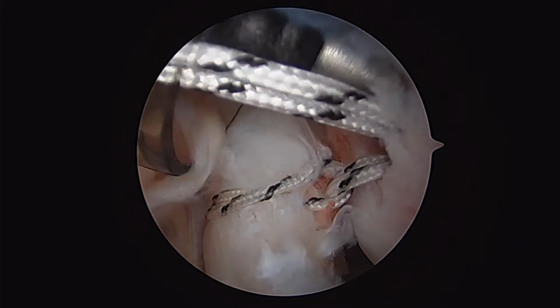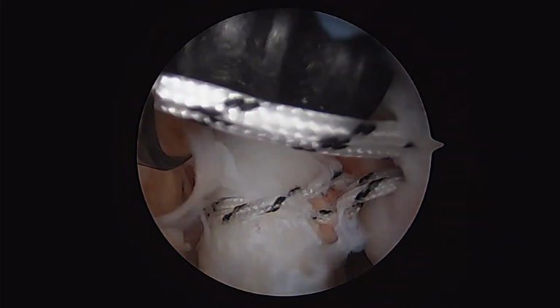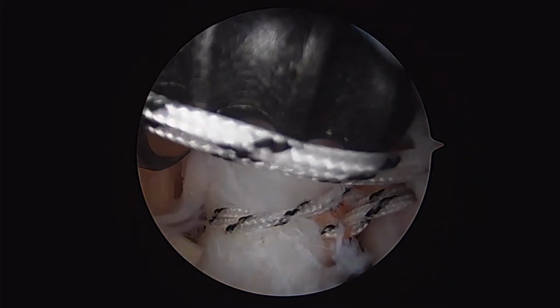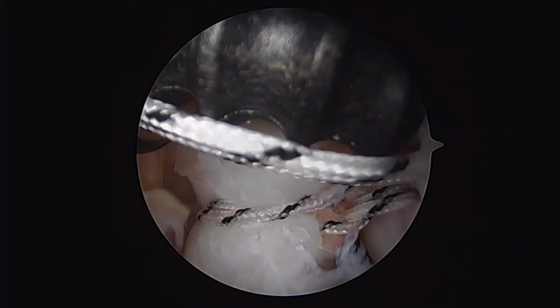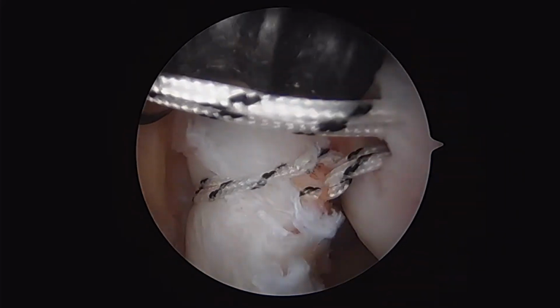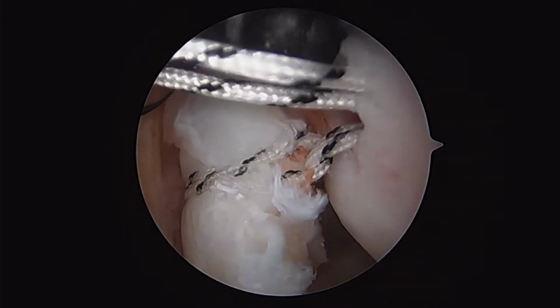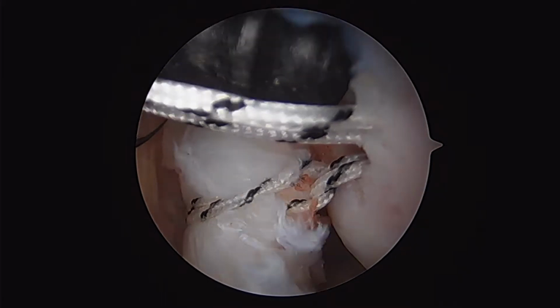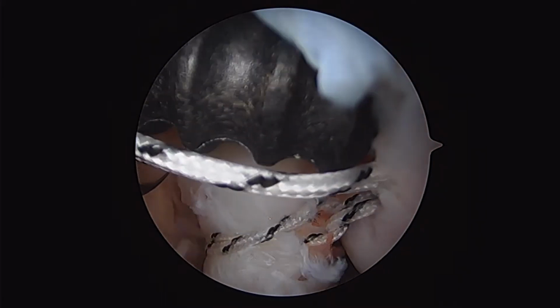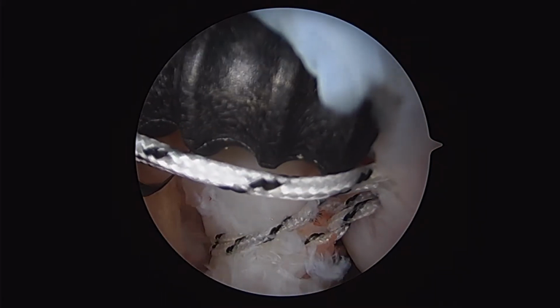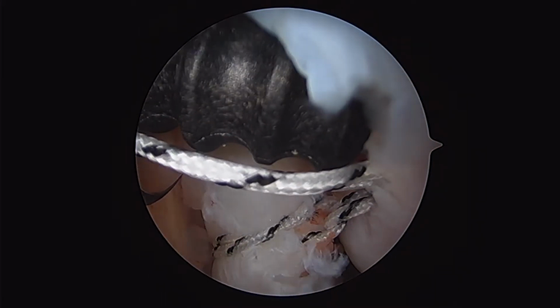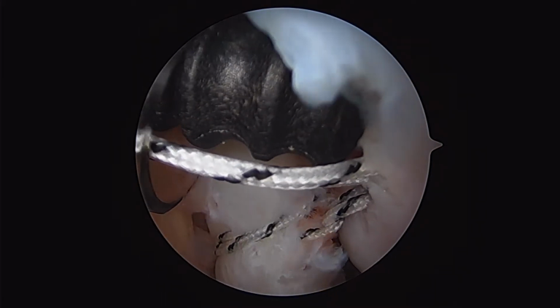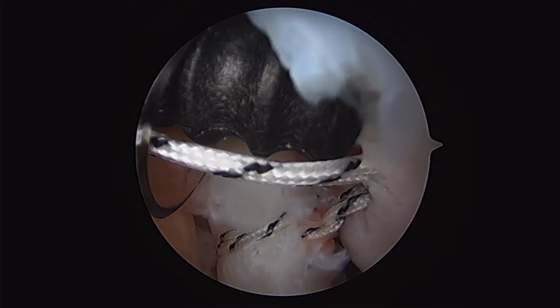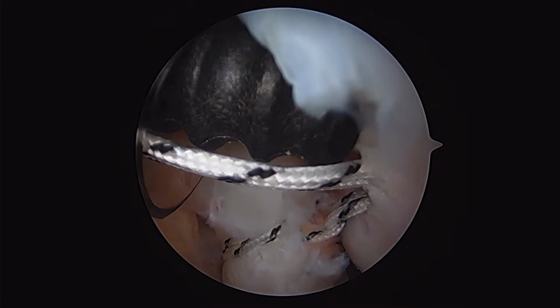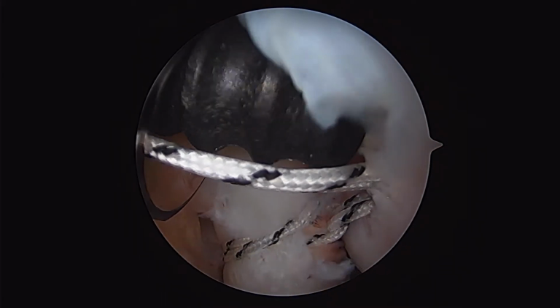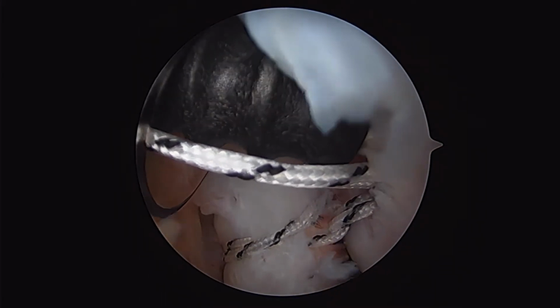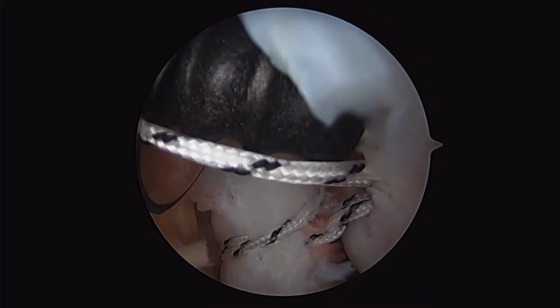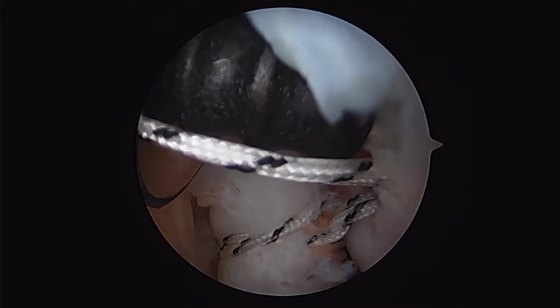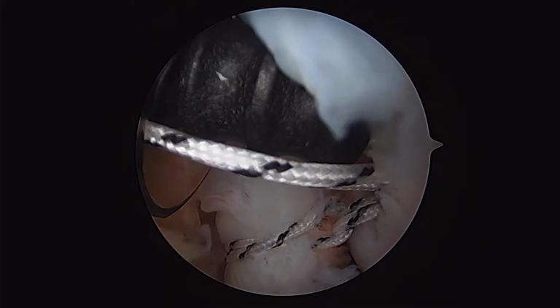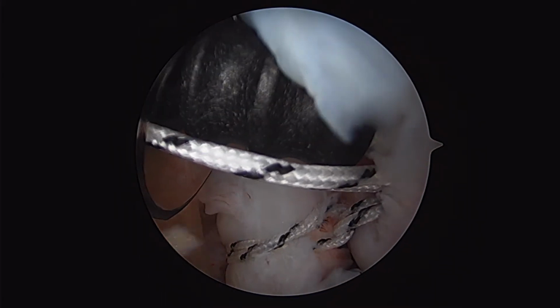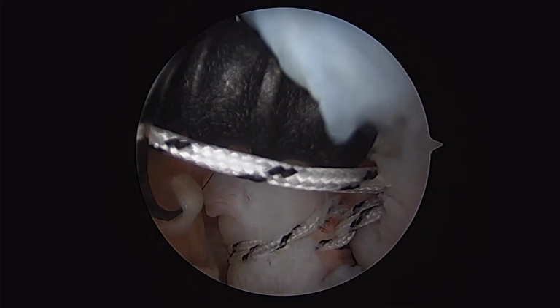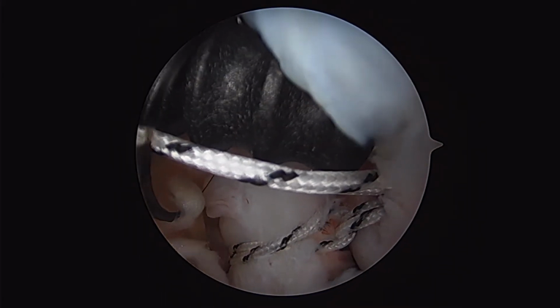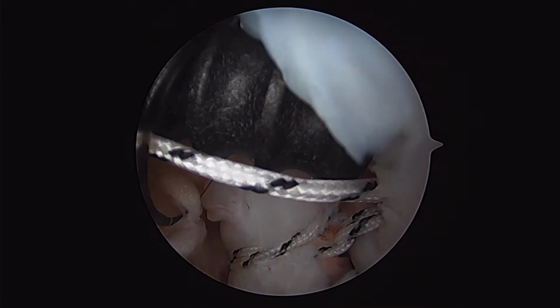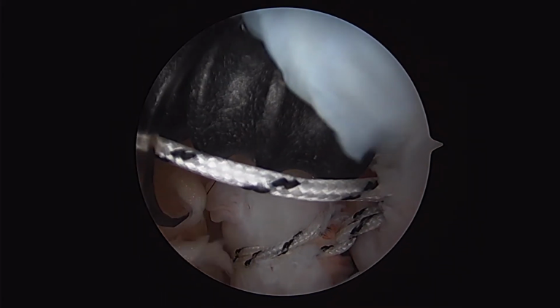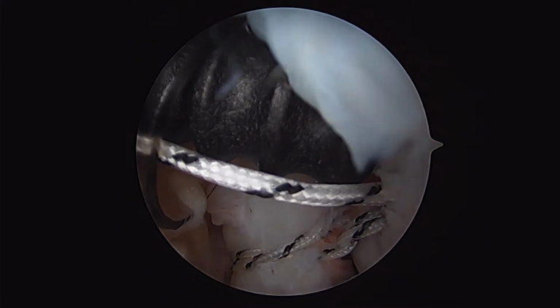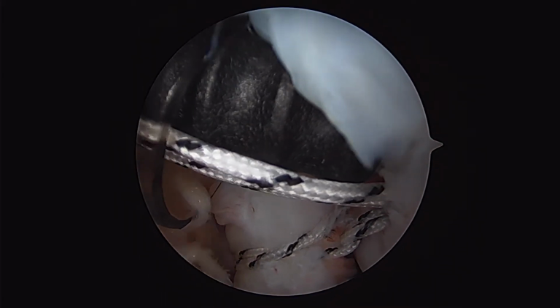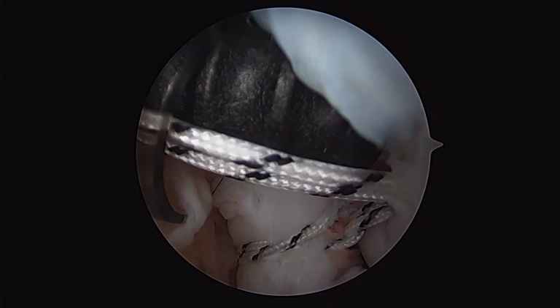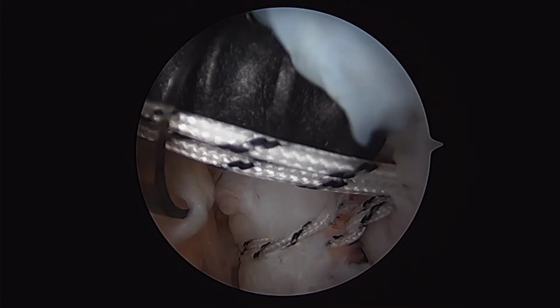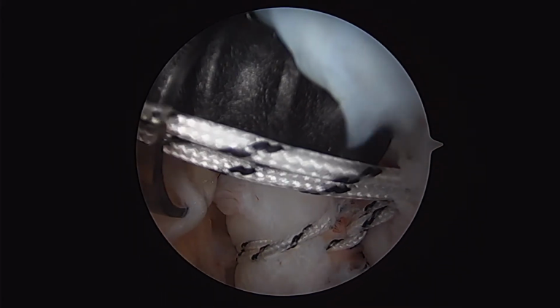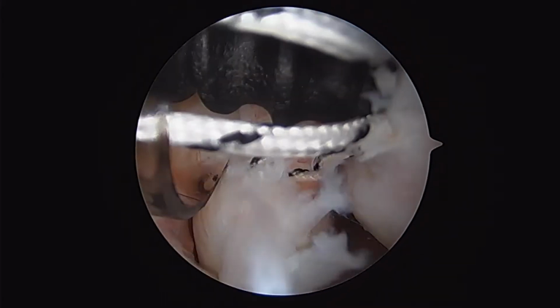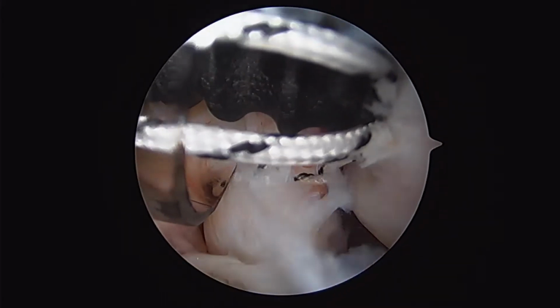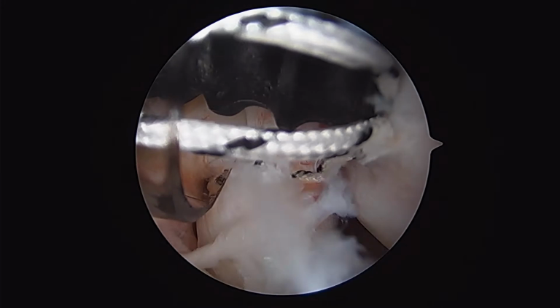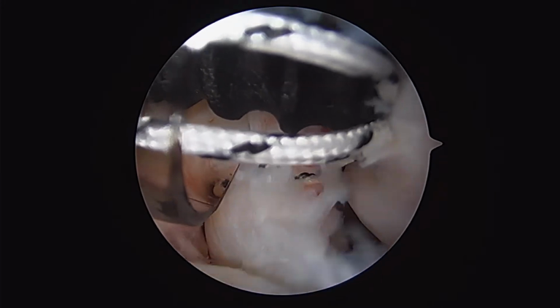The inserter is placed to depth within the socket. If we want to adjust the tension on the sutures, we can place additional tension if we desire to do so.